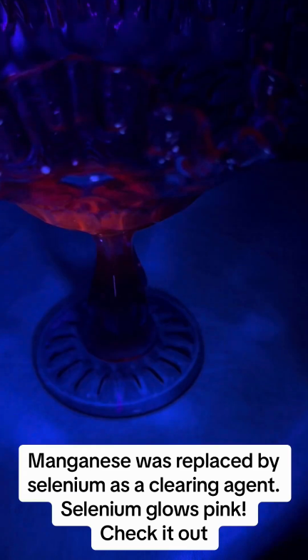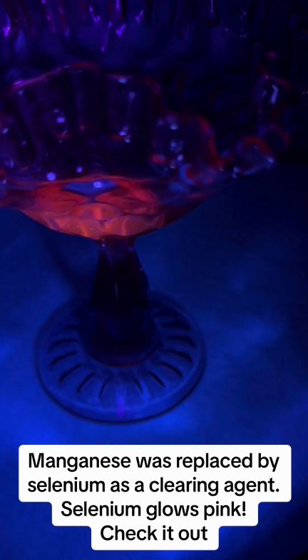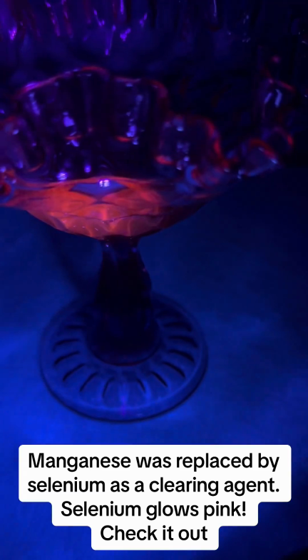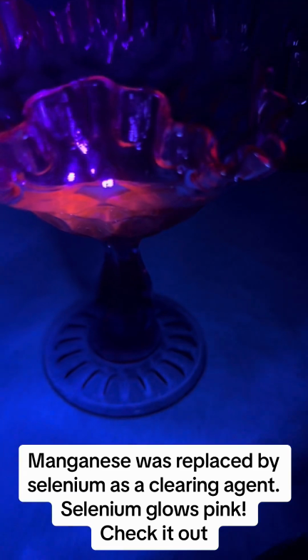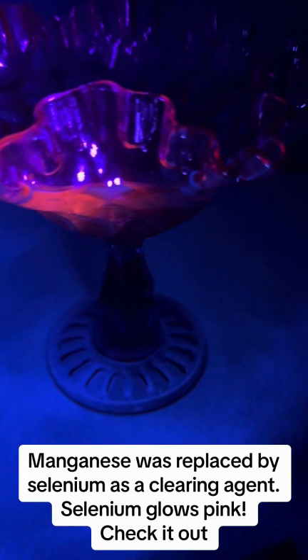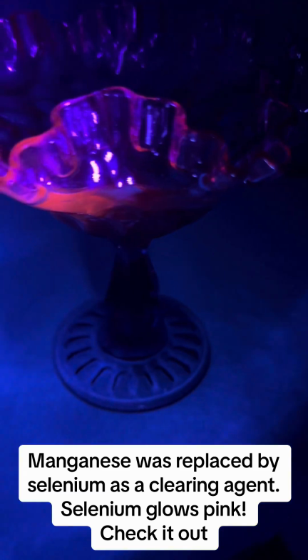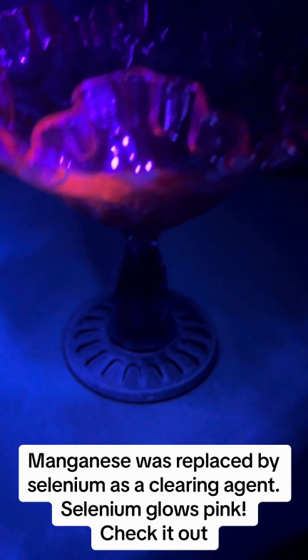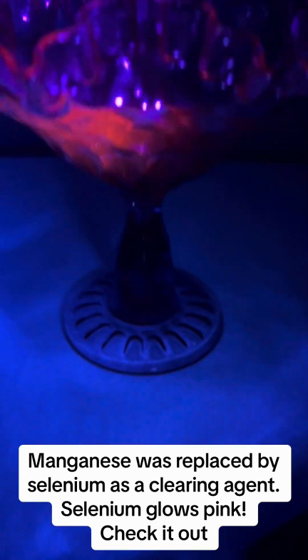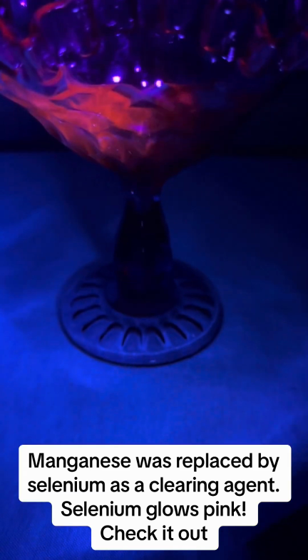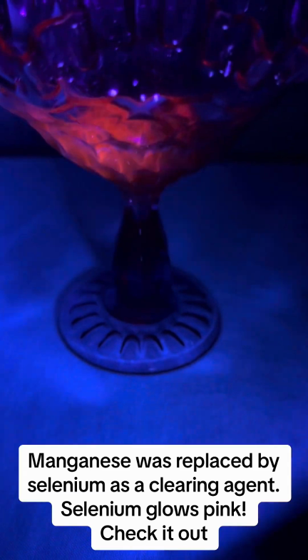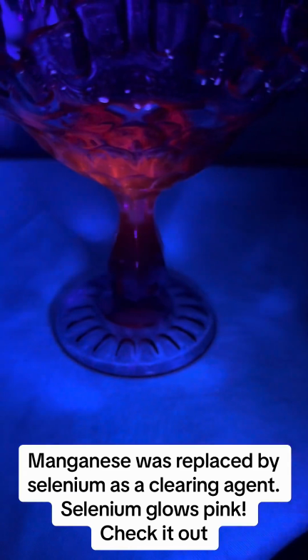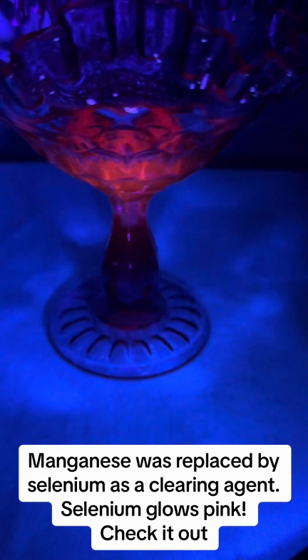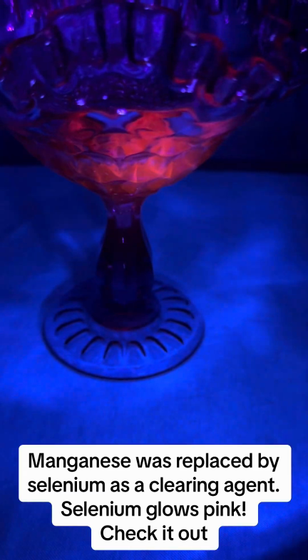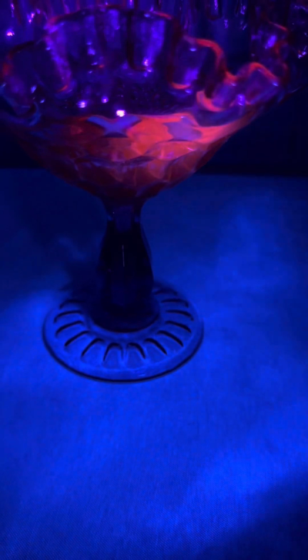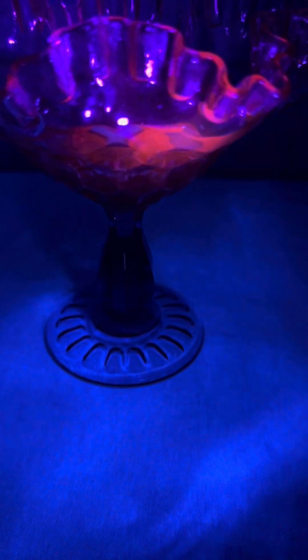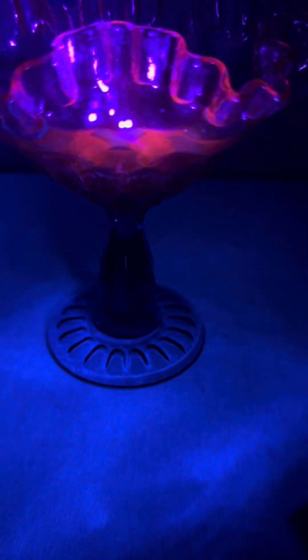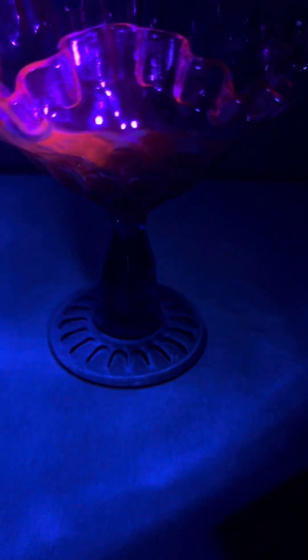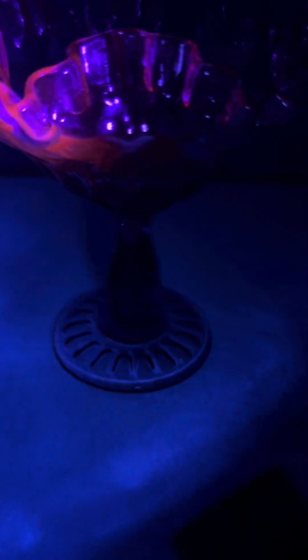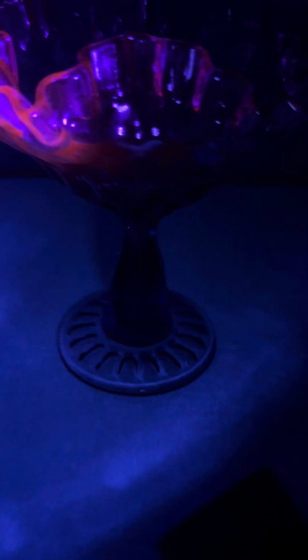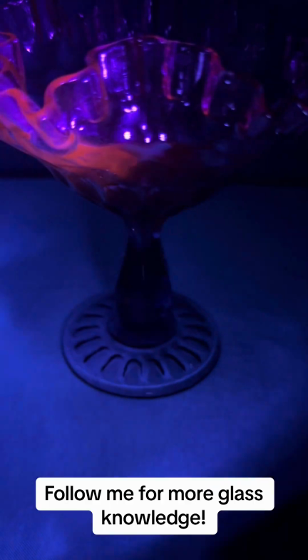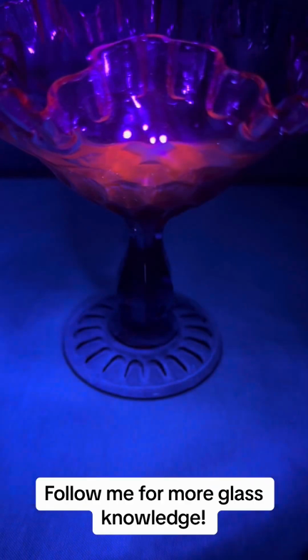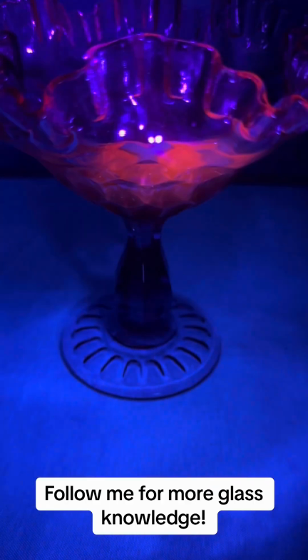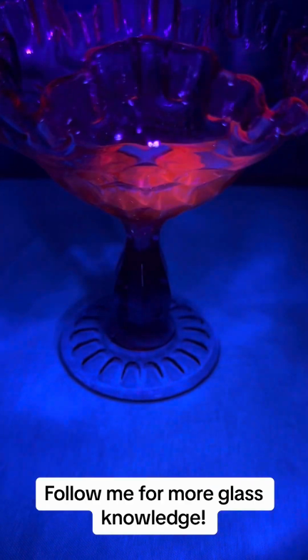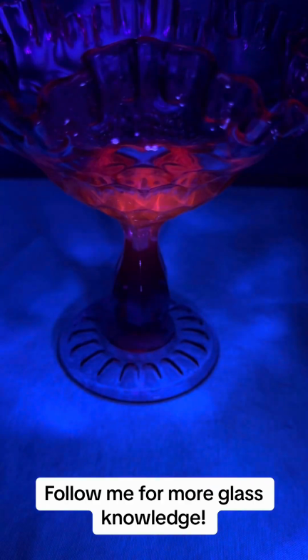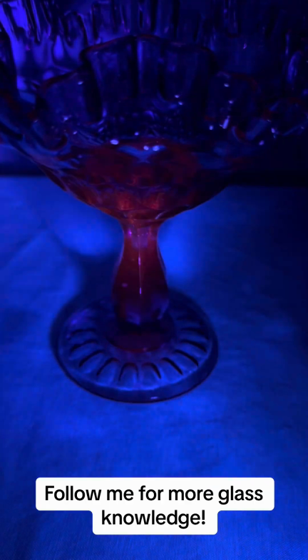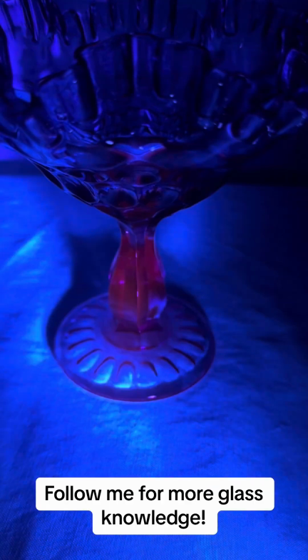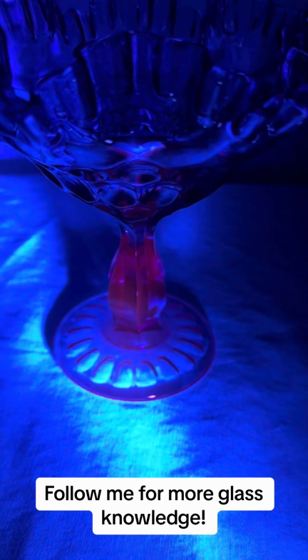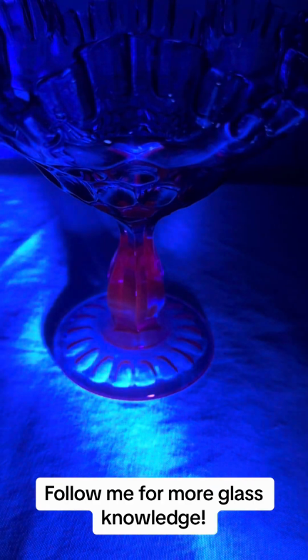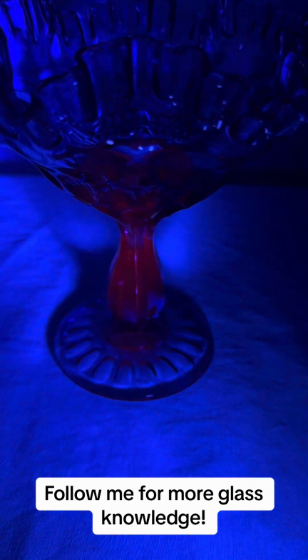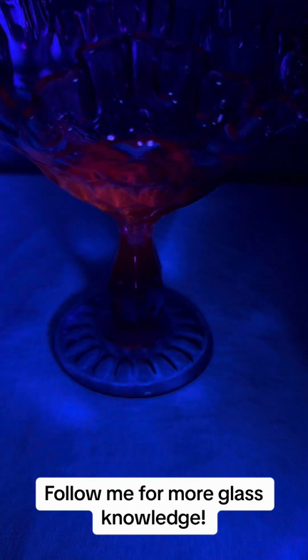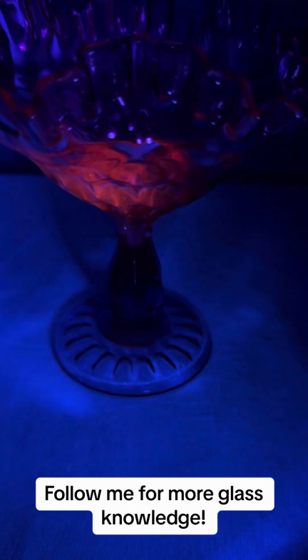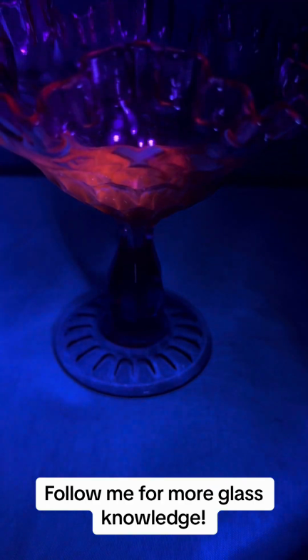Selenium glows pink. Check it out. Follow me for more glass knowledge.